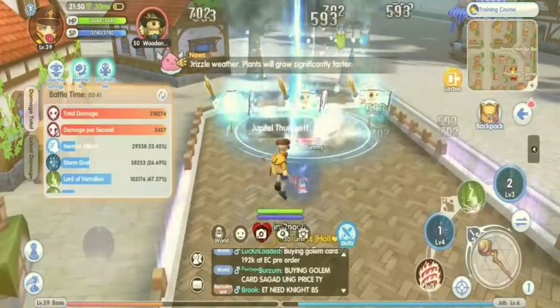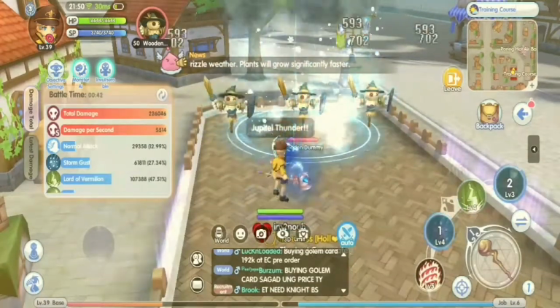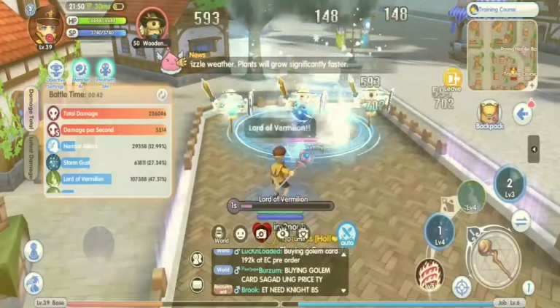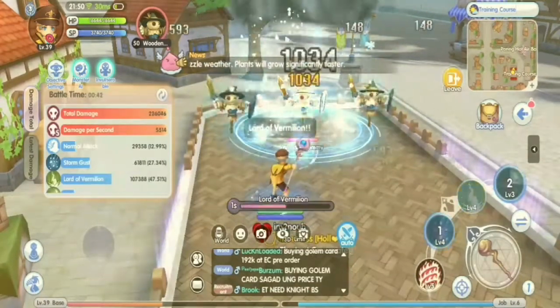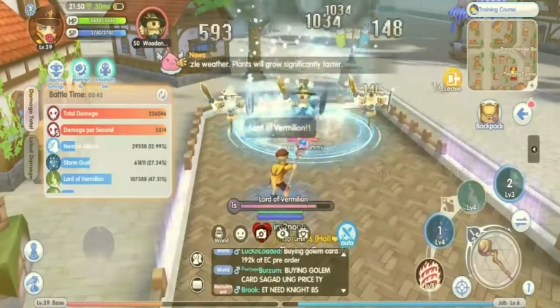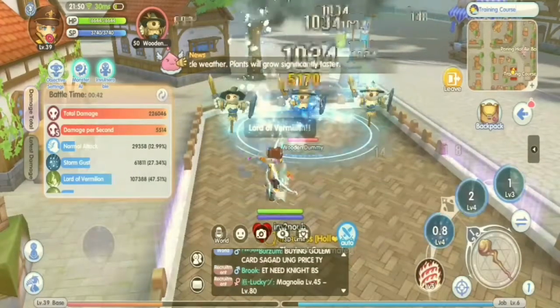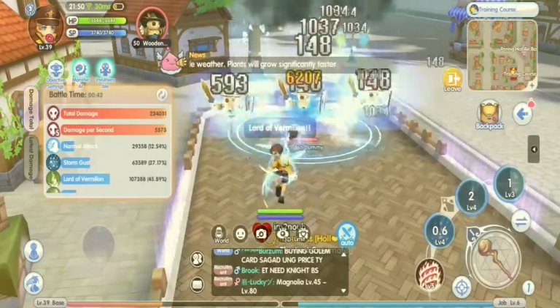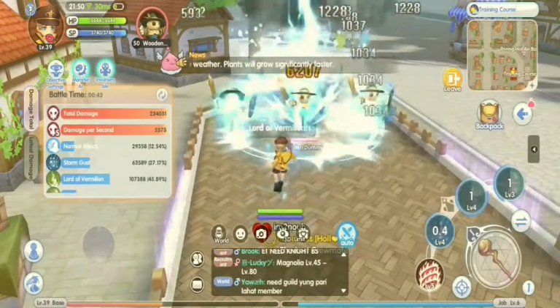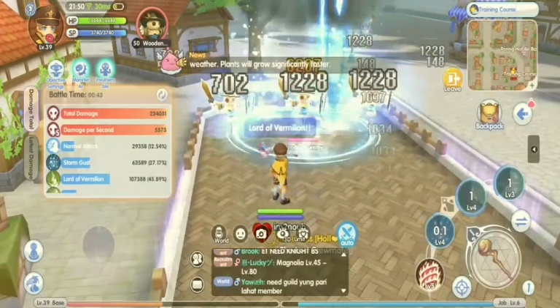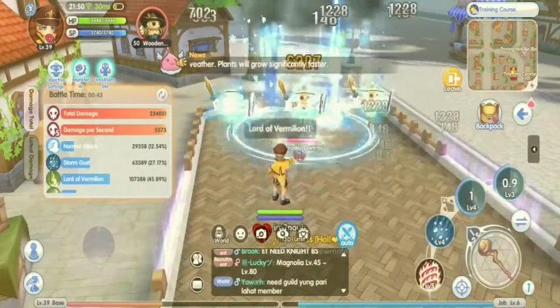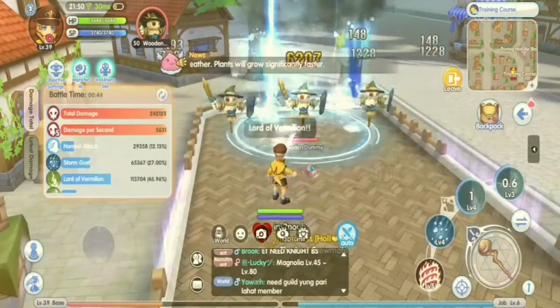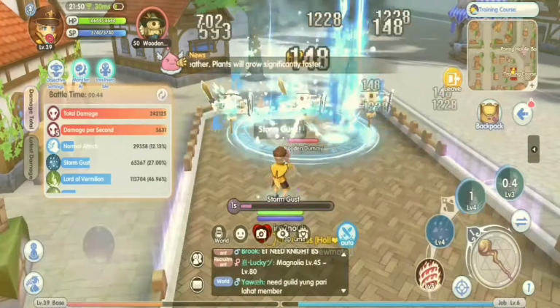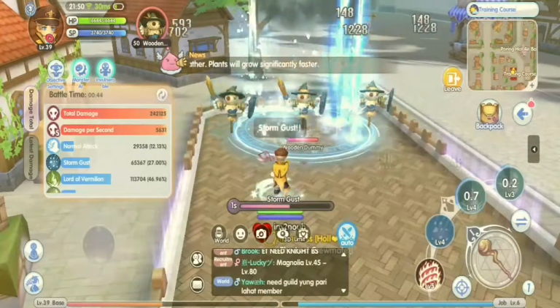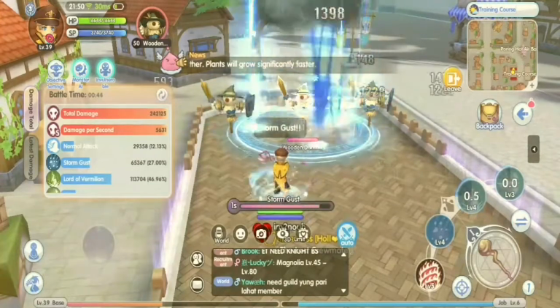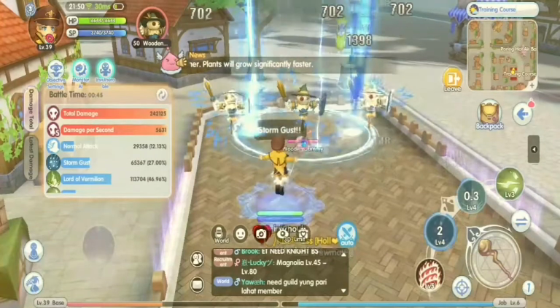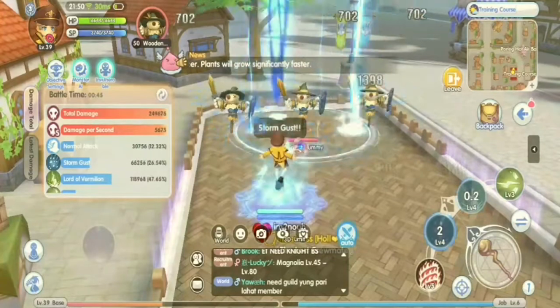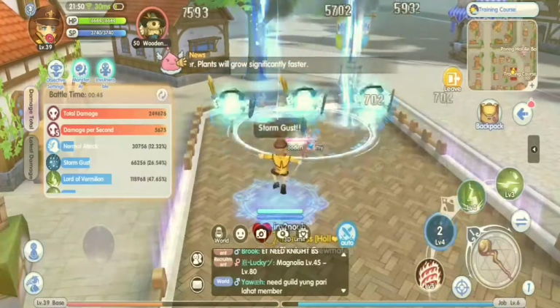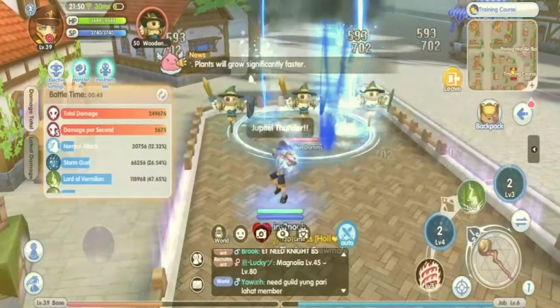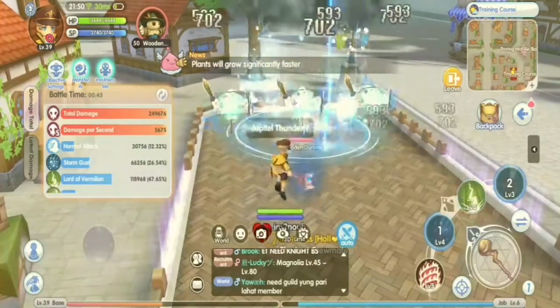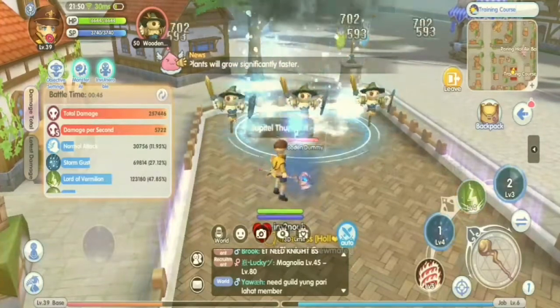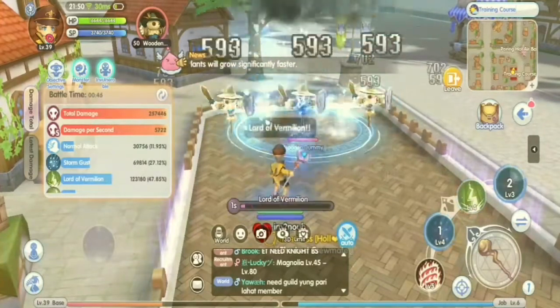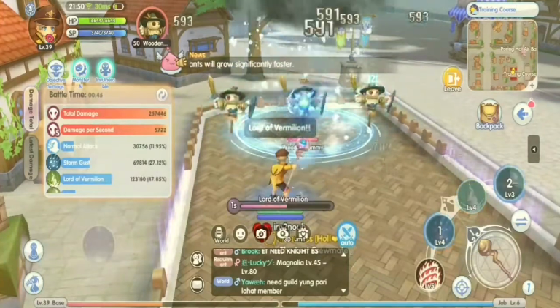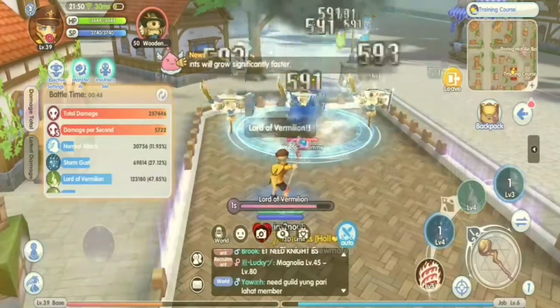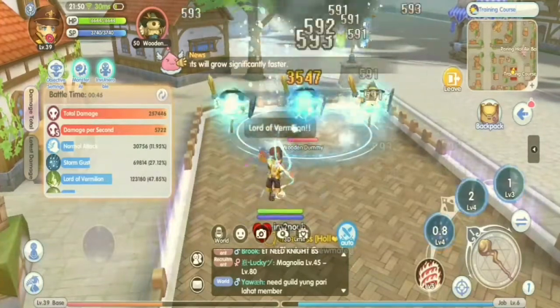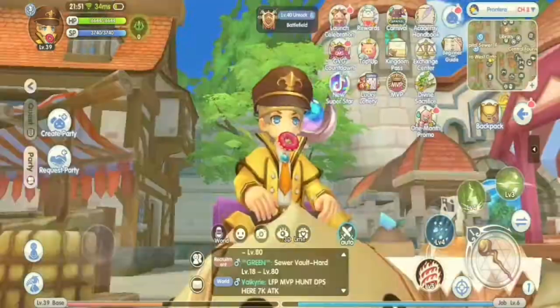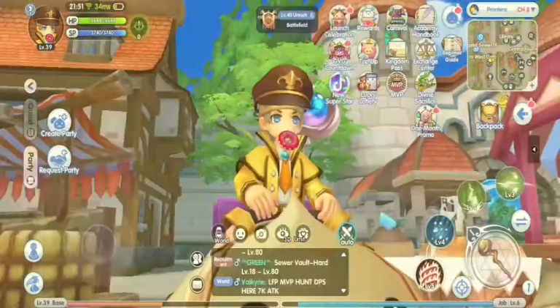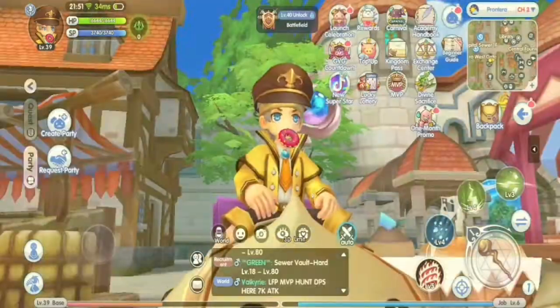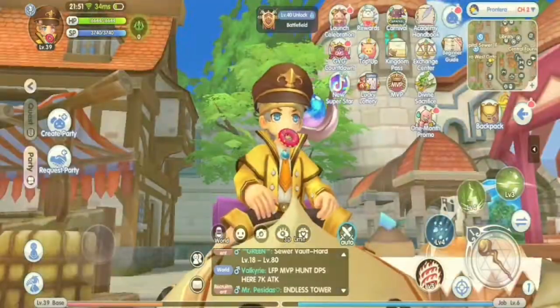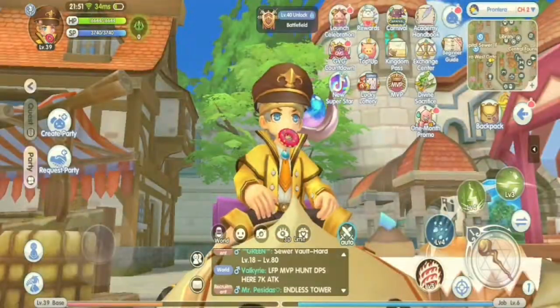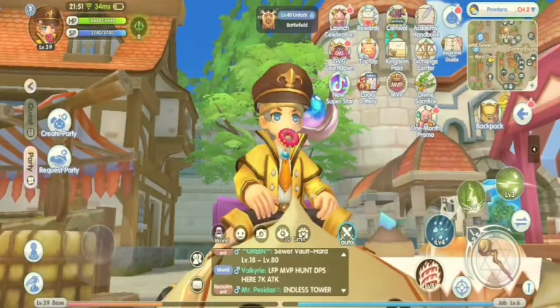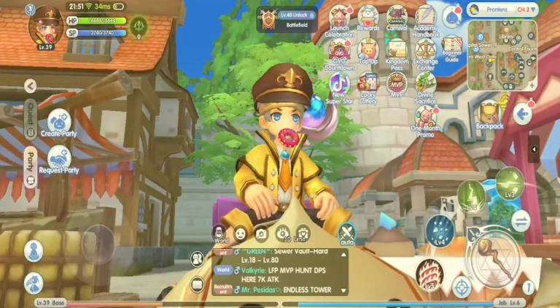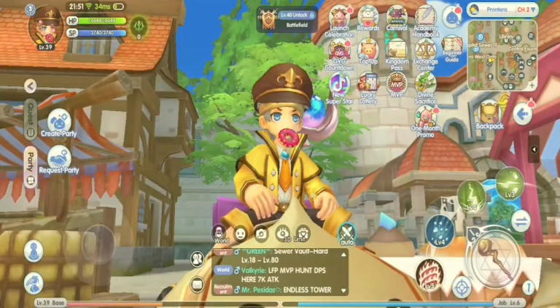Wizards can be an AoE type or a Bolter type depending on the preference of the player. Next, let's talk about their builds.